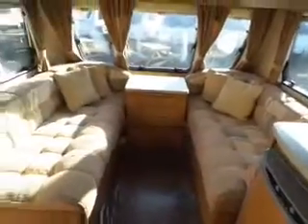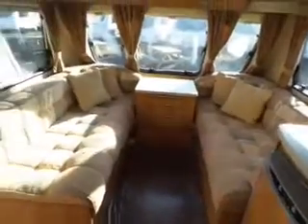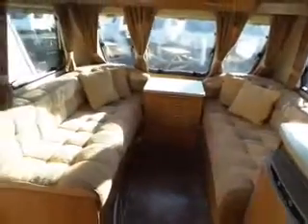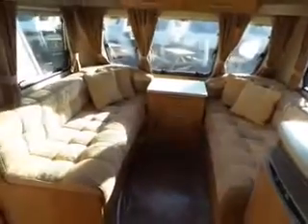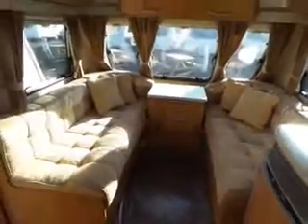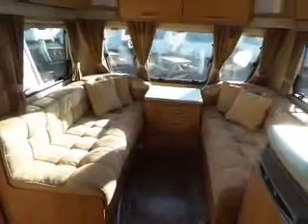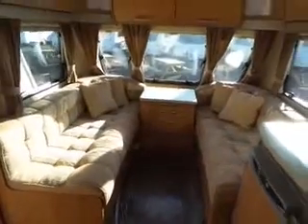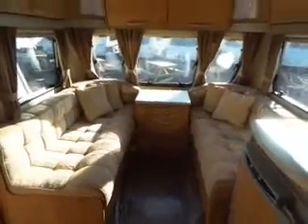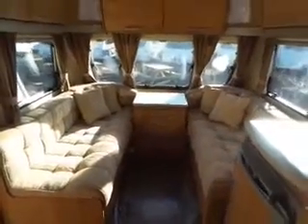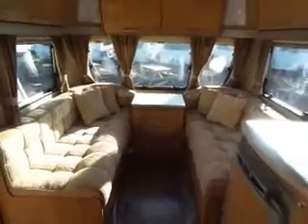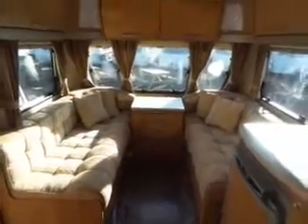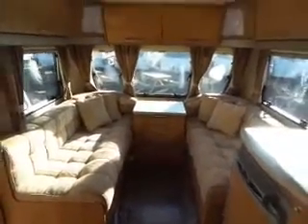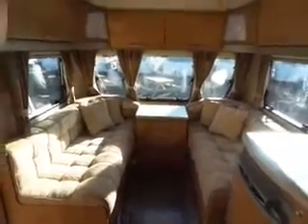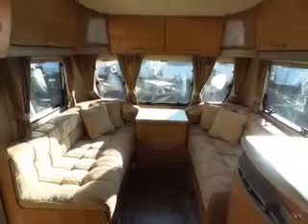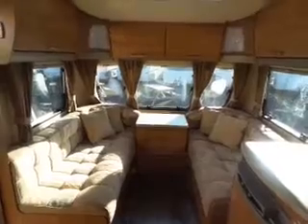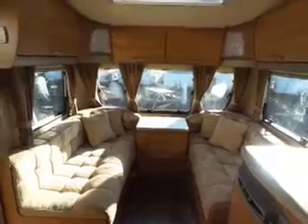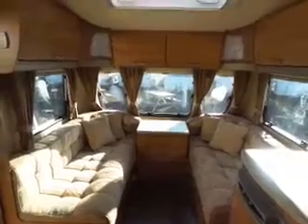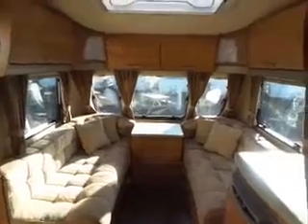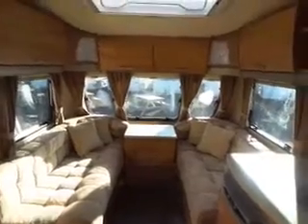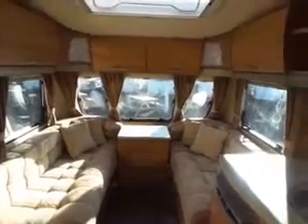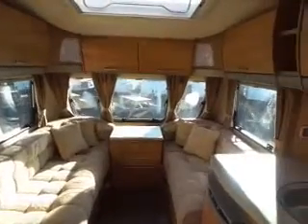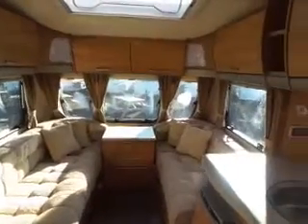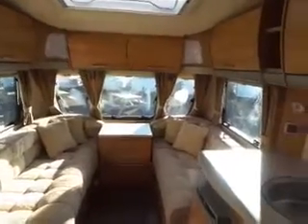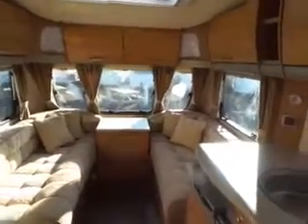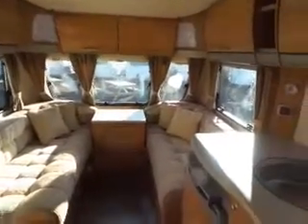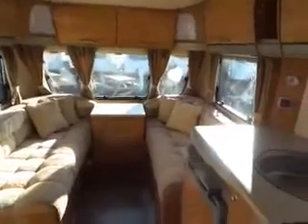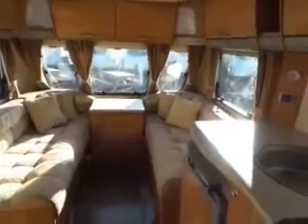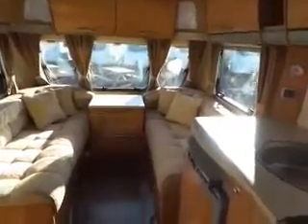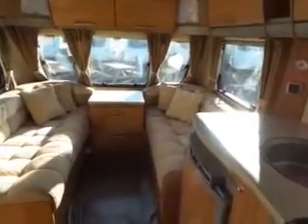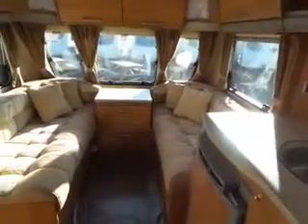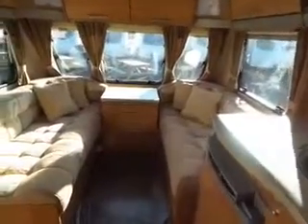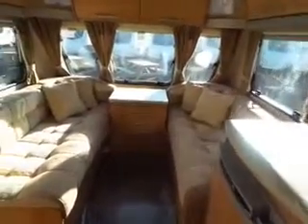With all your high-level storage and lights, which makes up into a double bed.